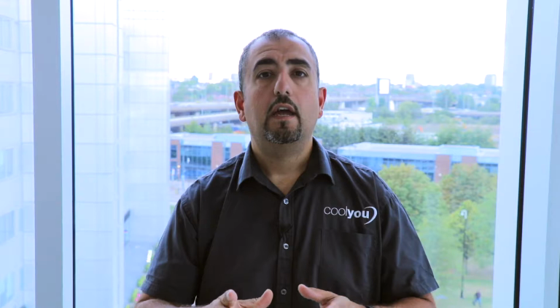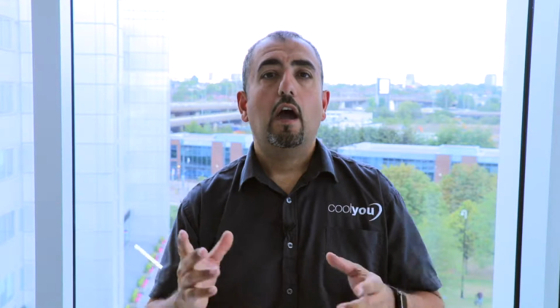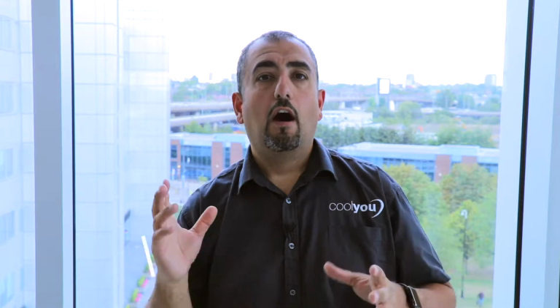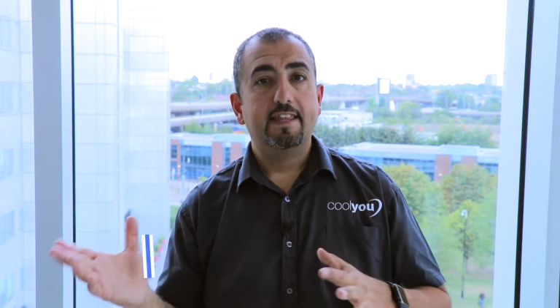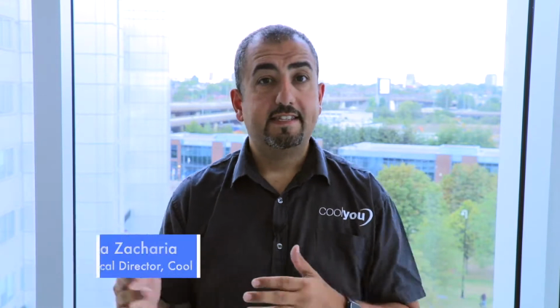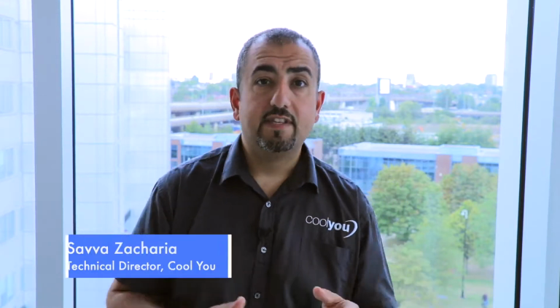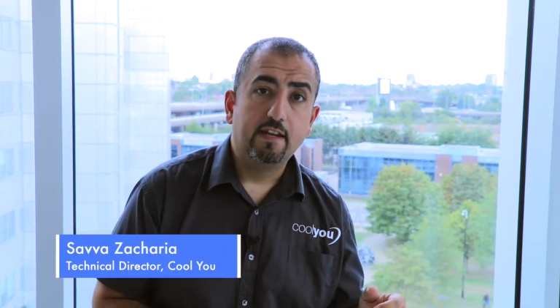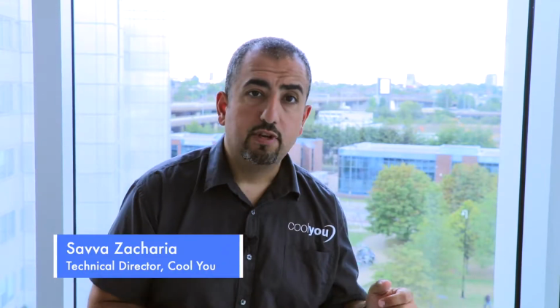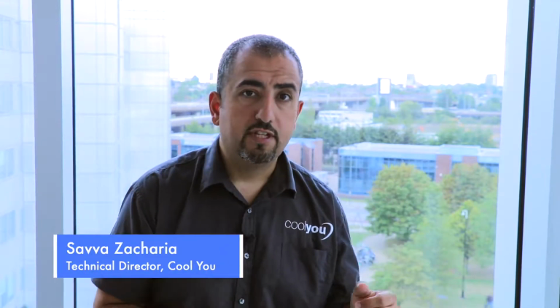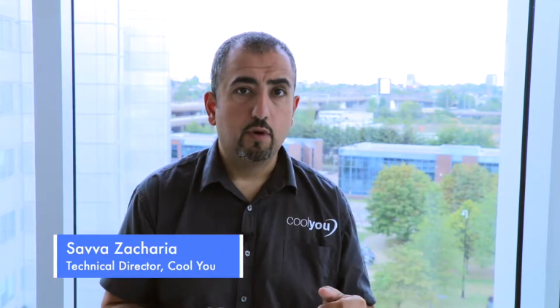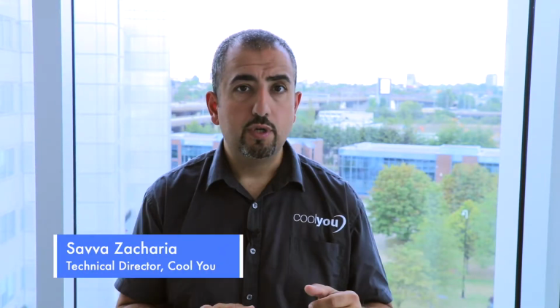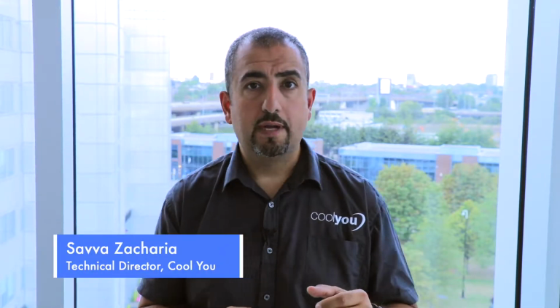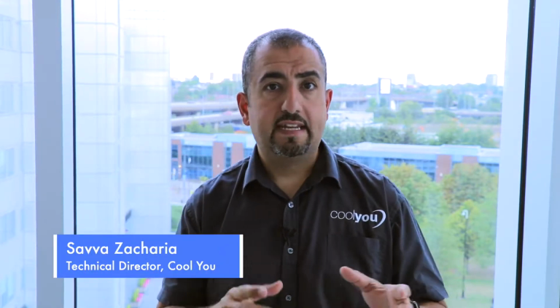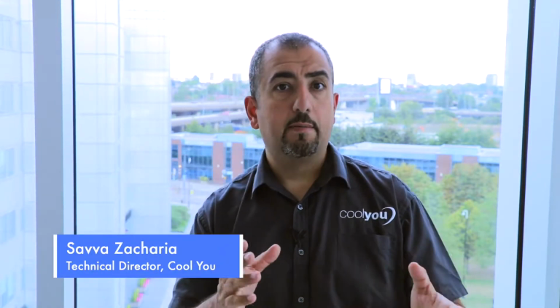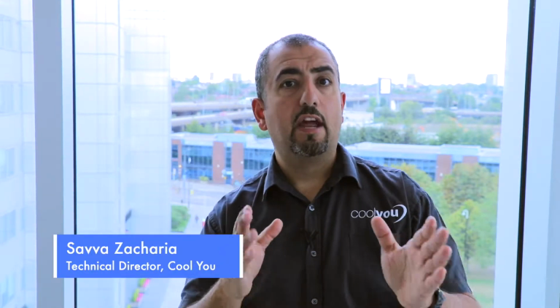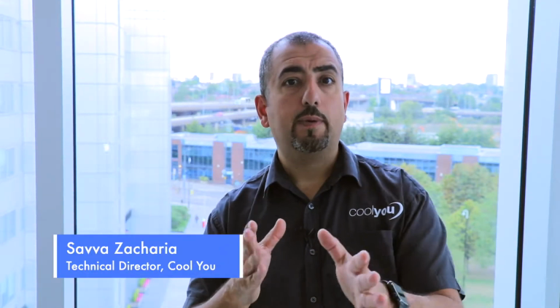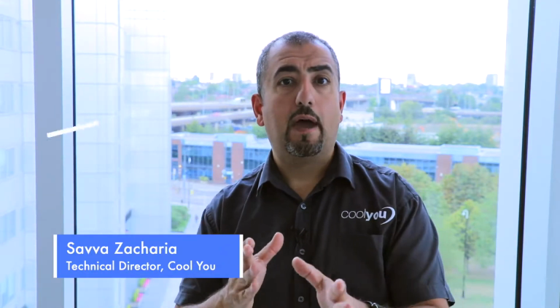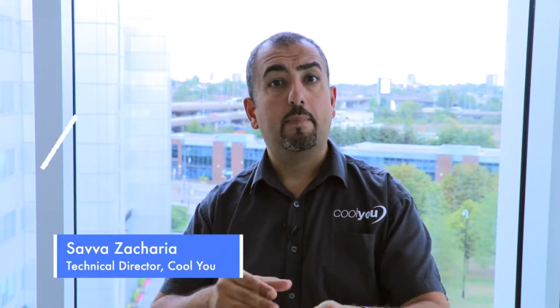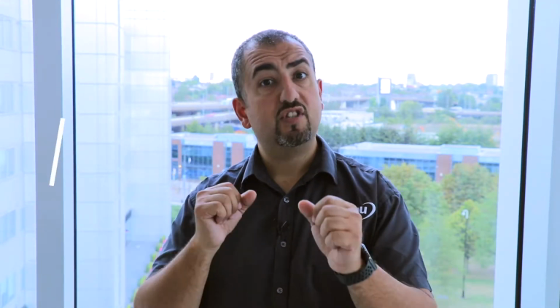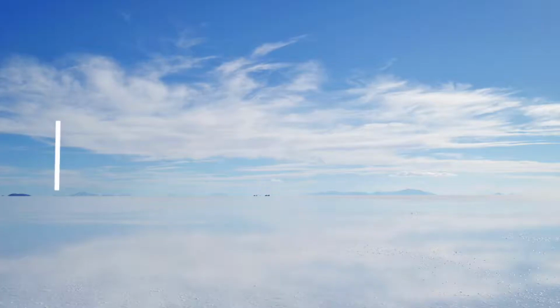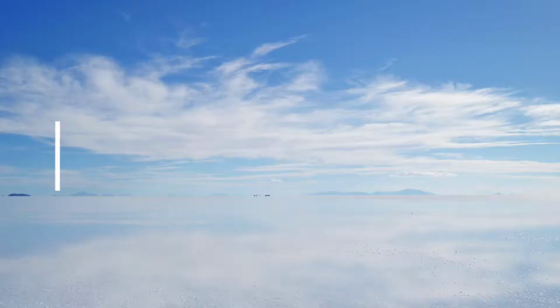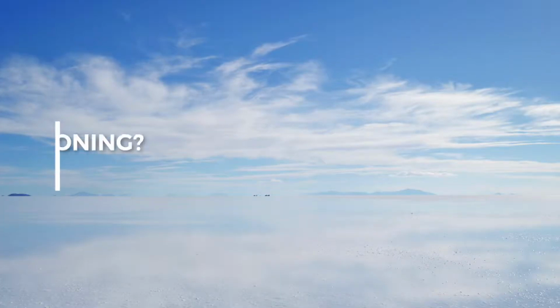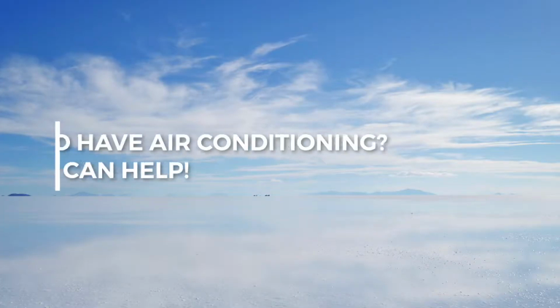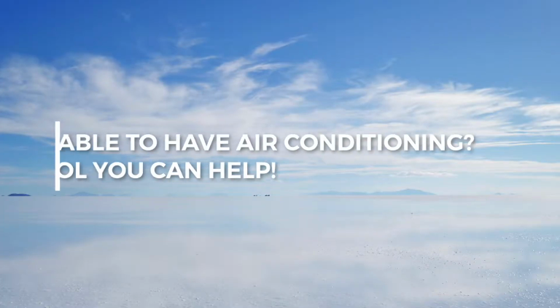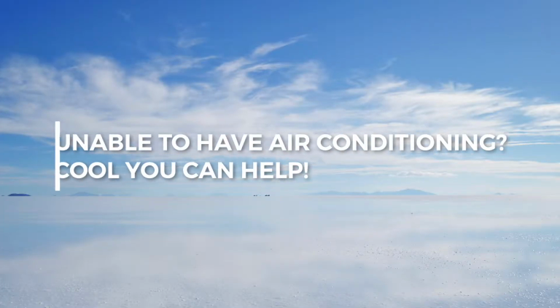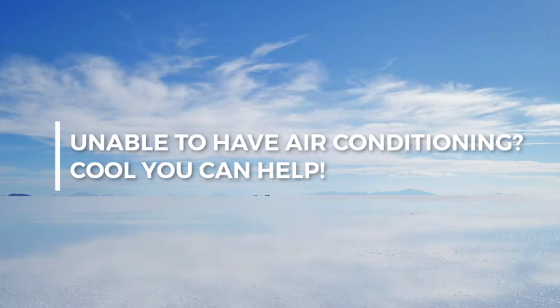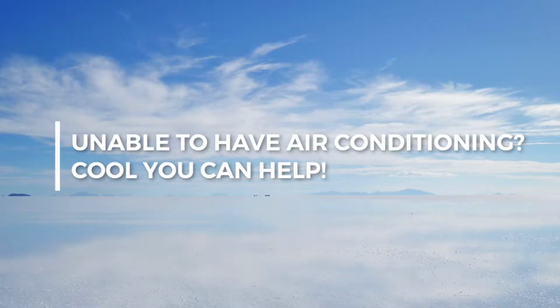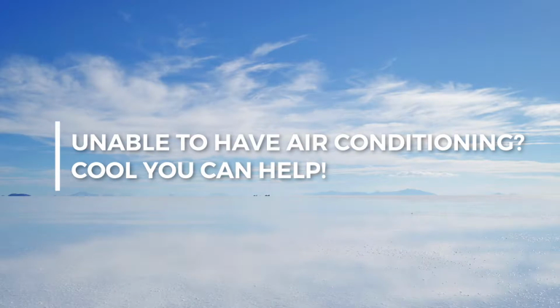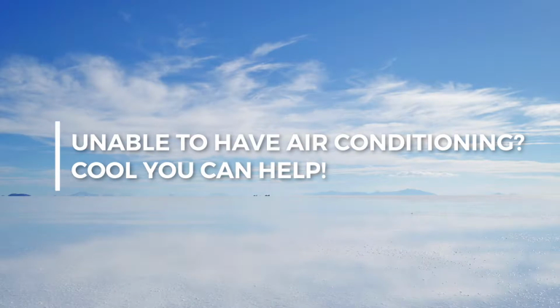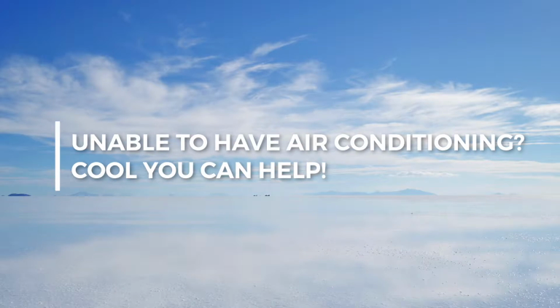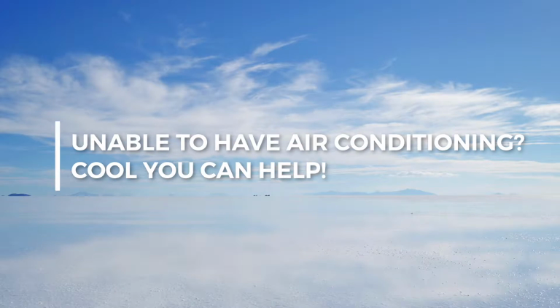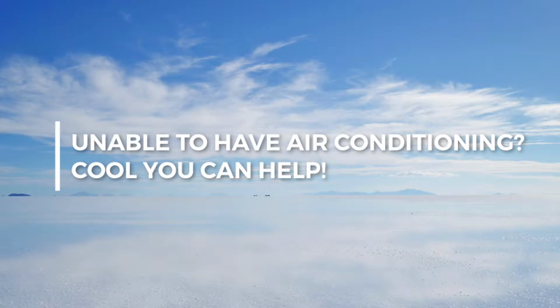Hi, this is Savva, Technical Director of CoolU, and today I'm going to help you out because you've been told you can't have a conventional air conditioning system.